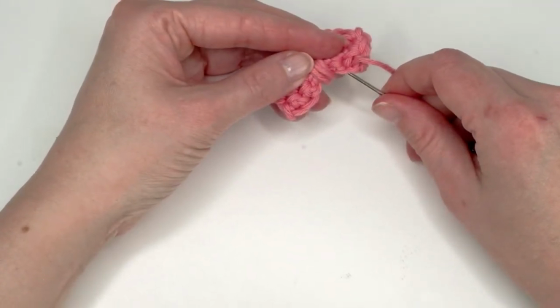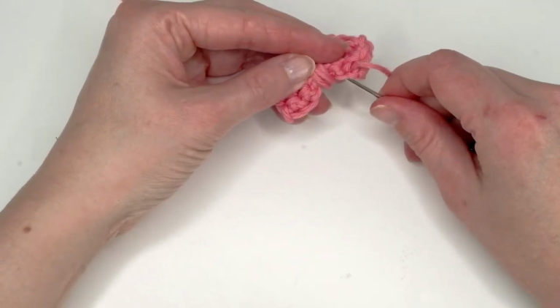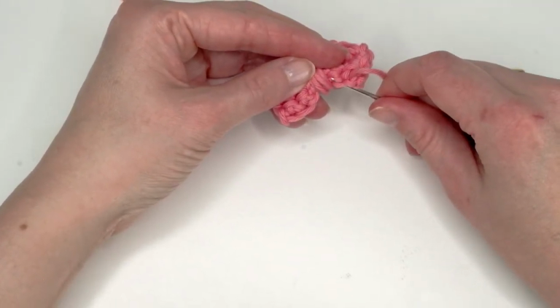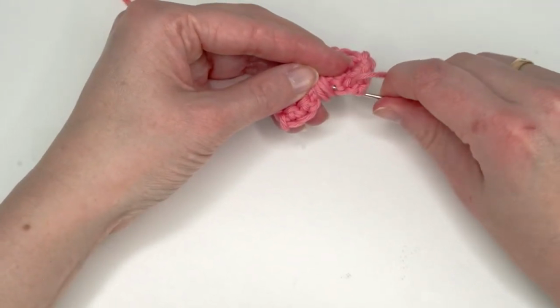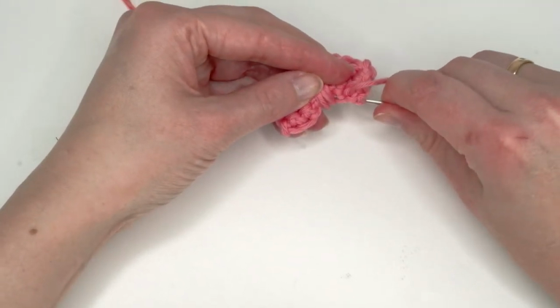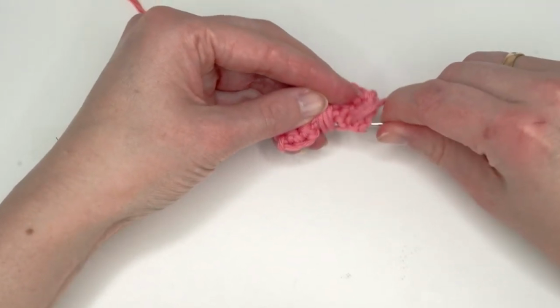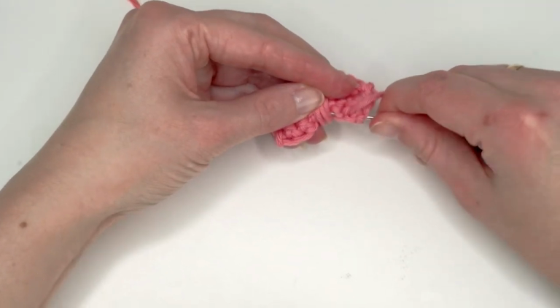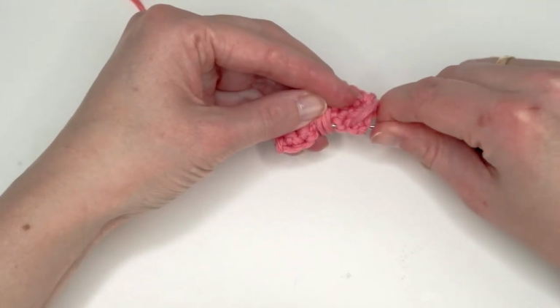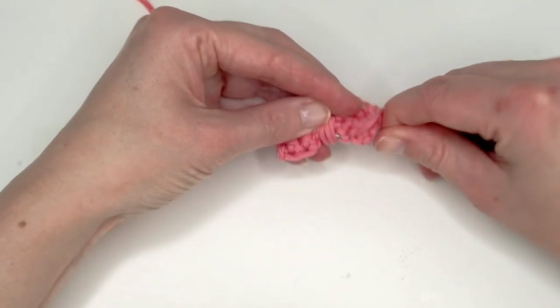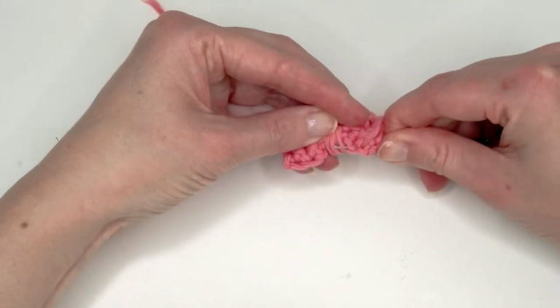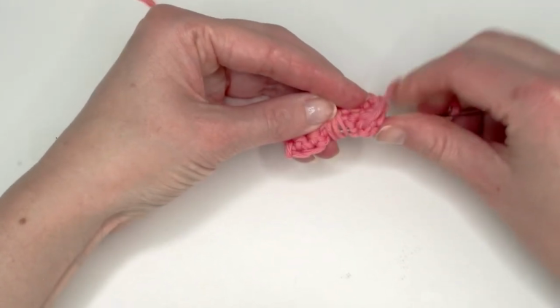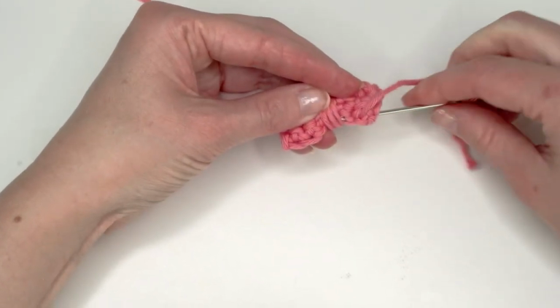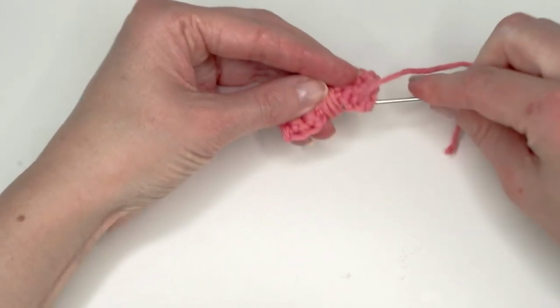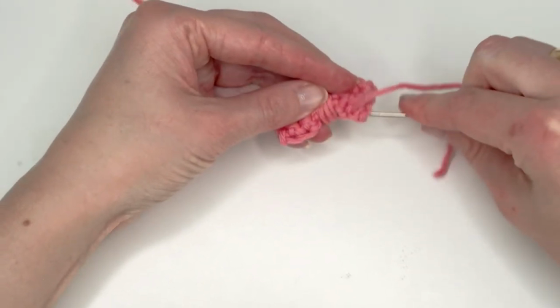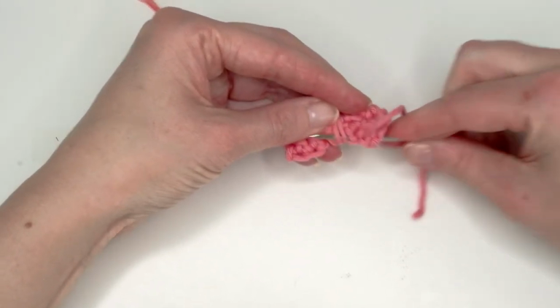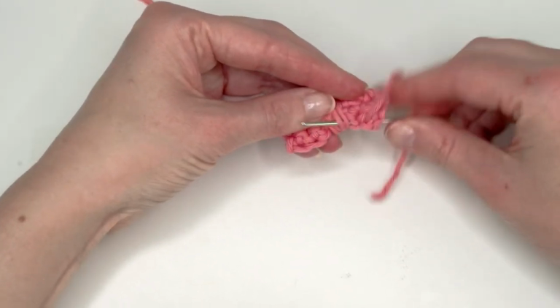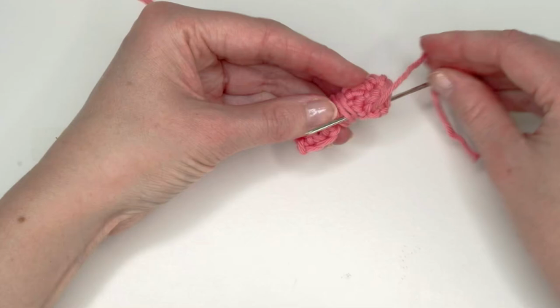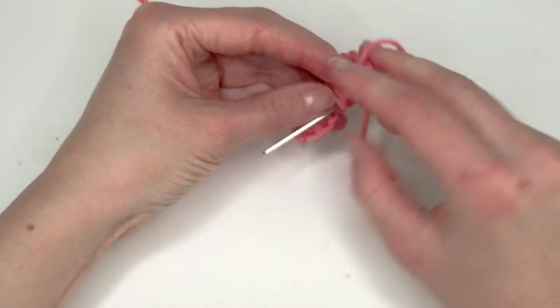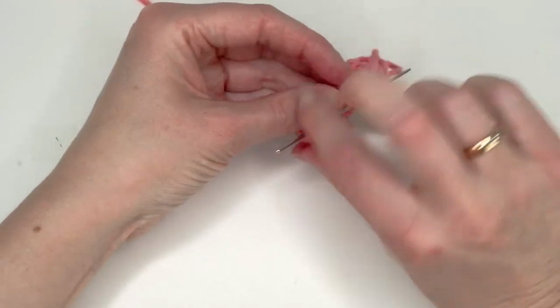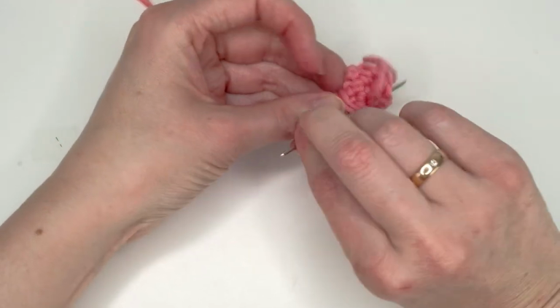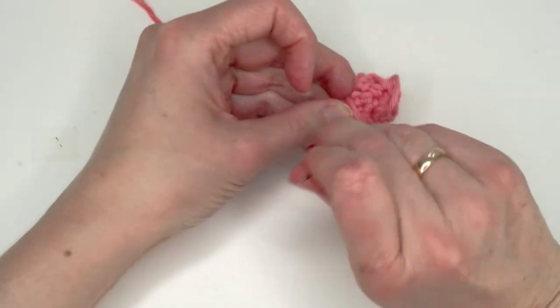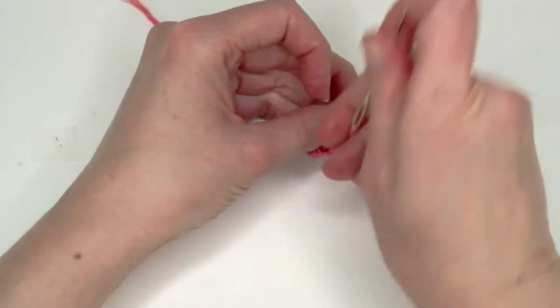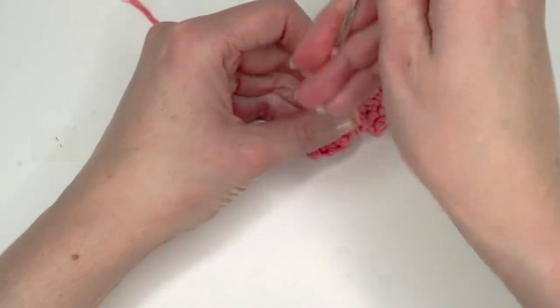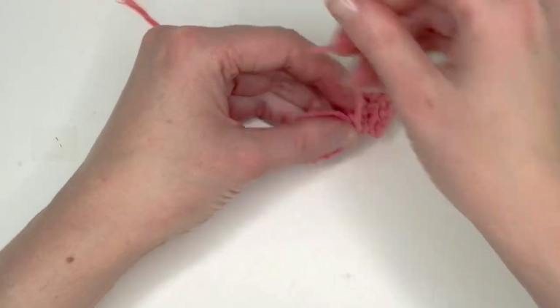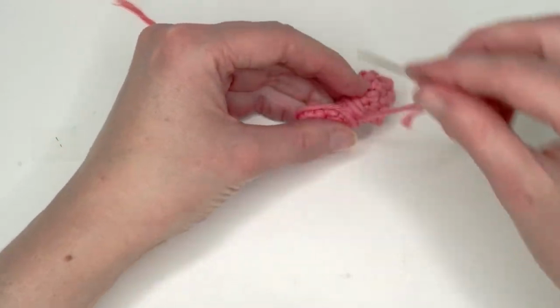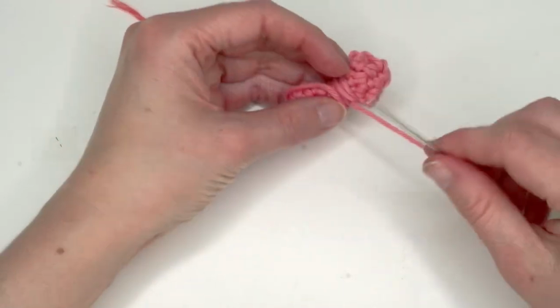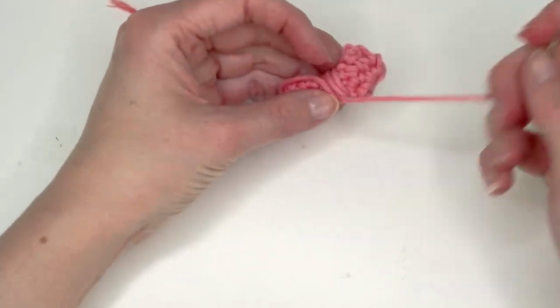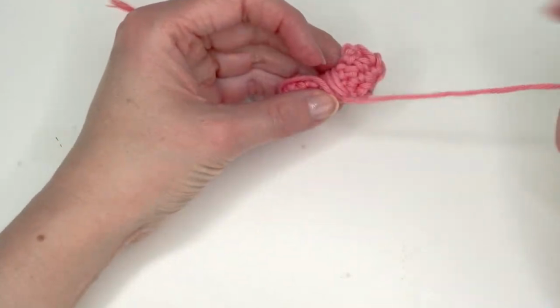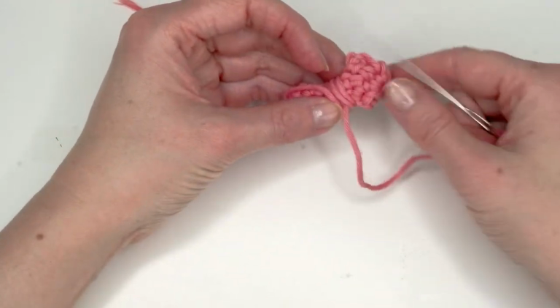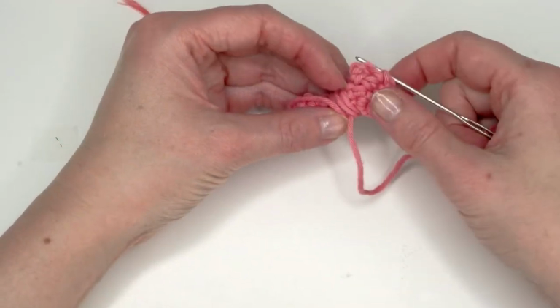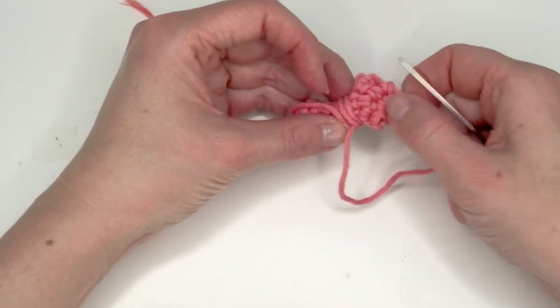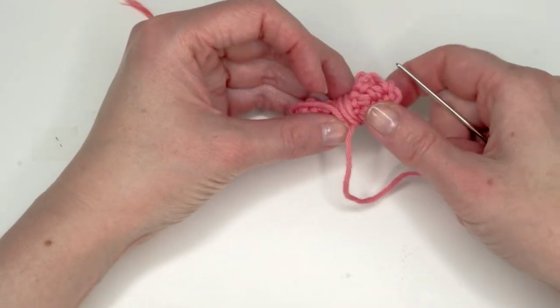Grab the other end and pull a couple of stitches to the center.